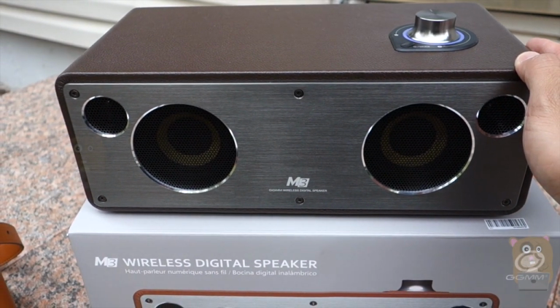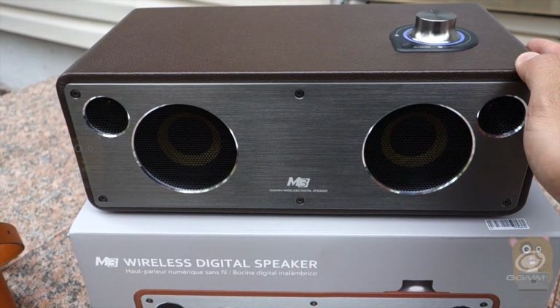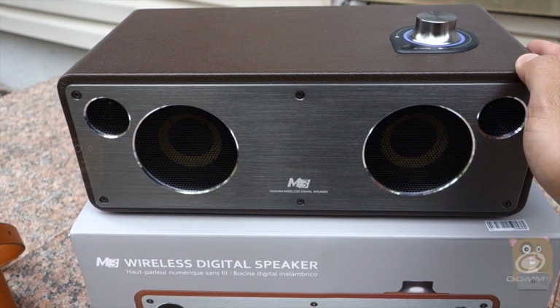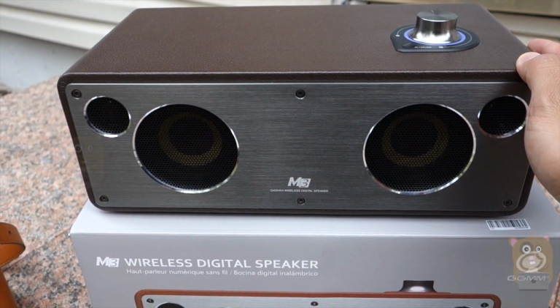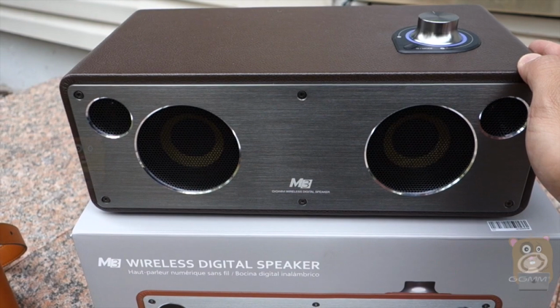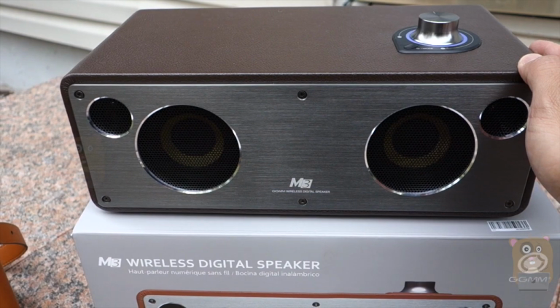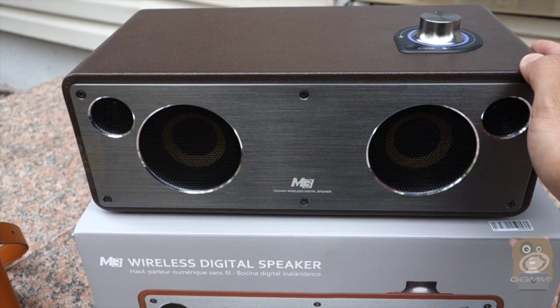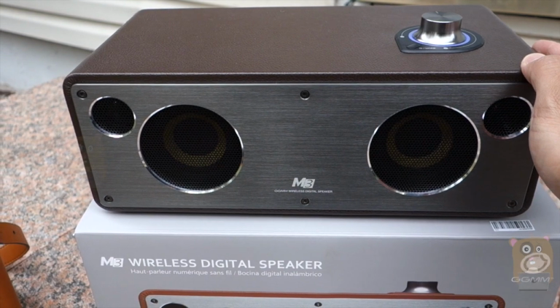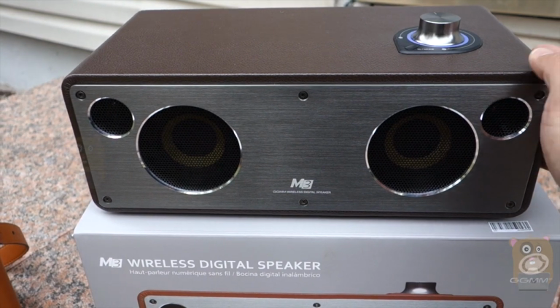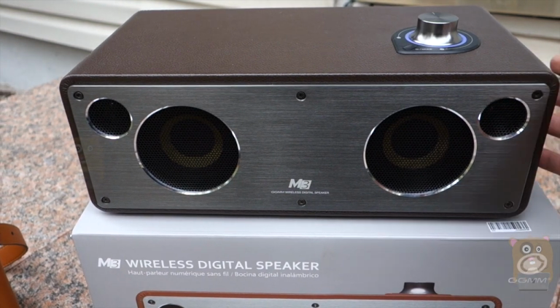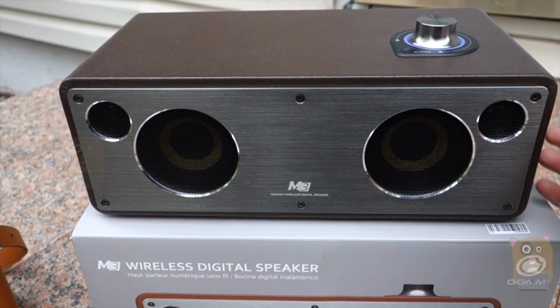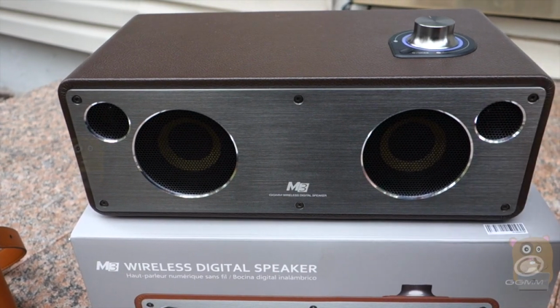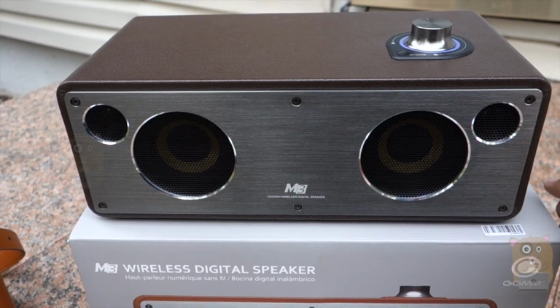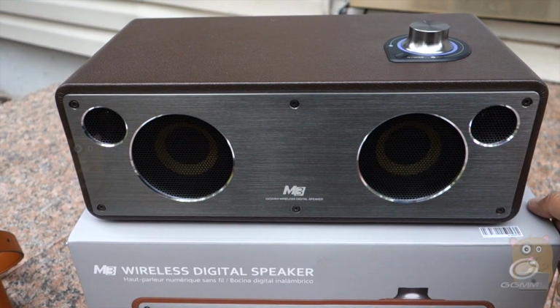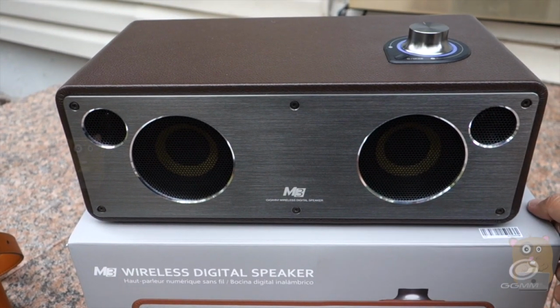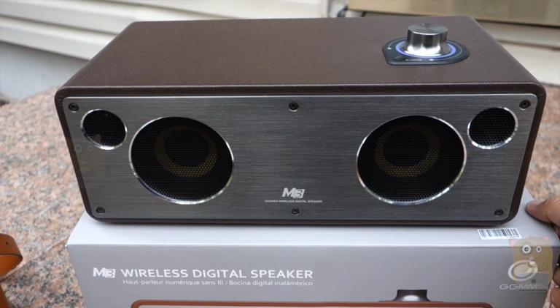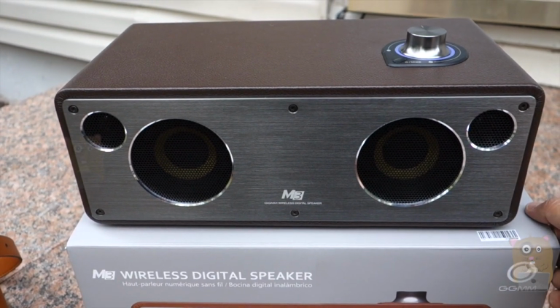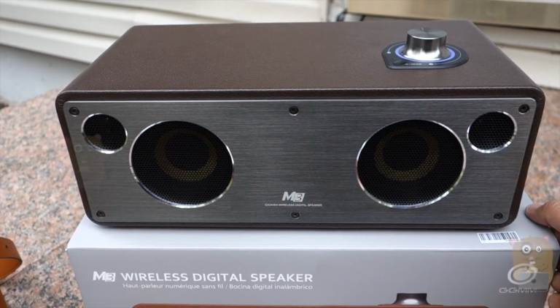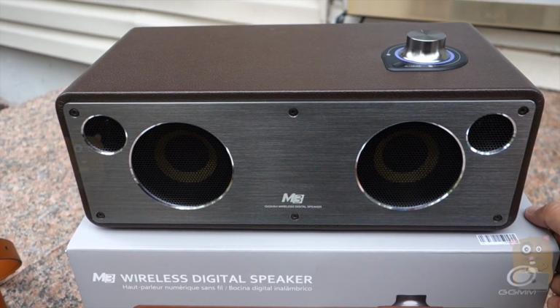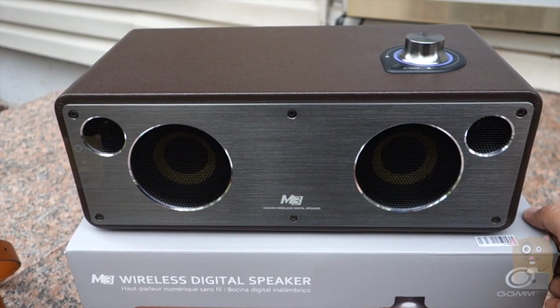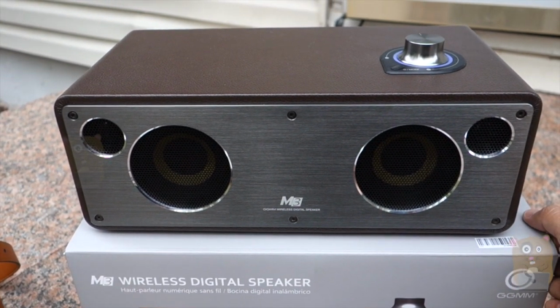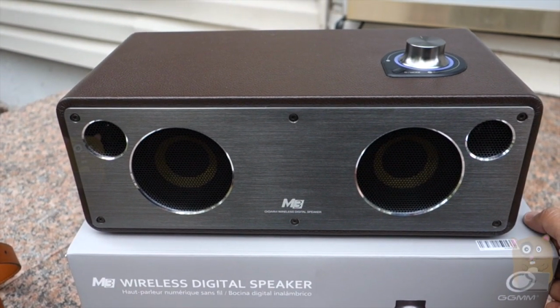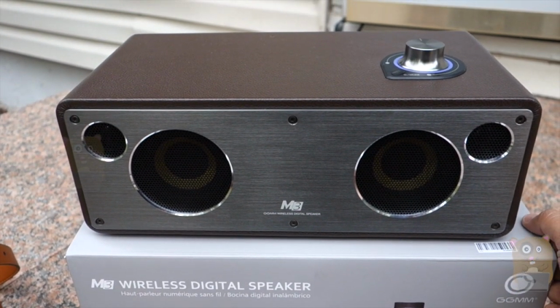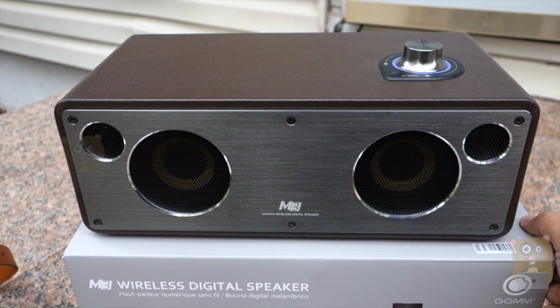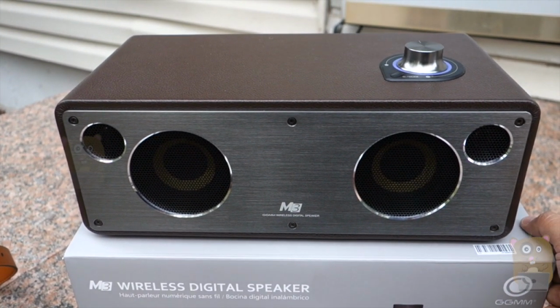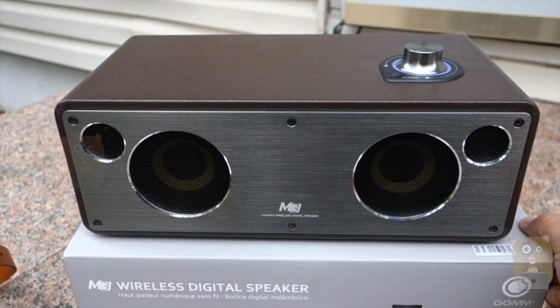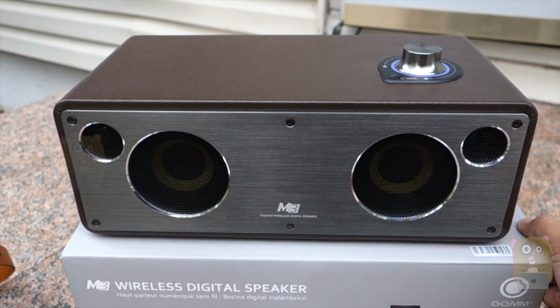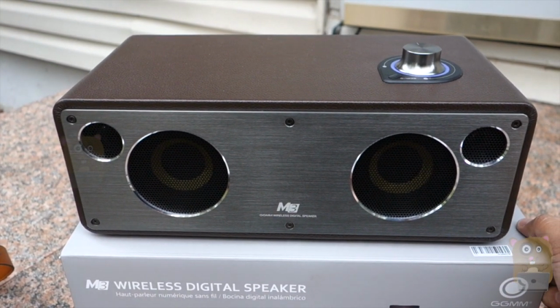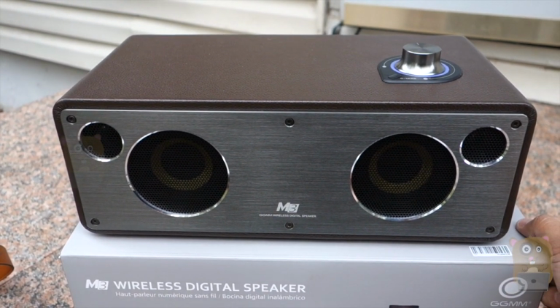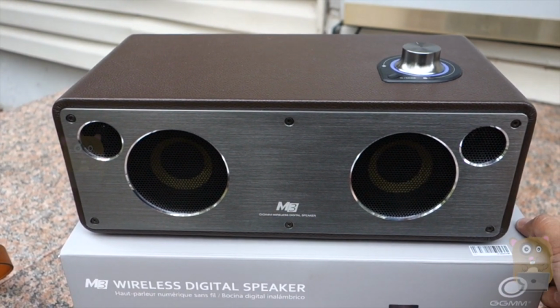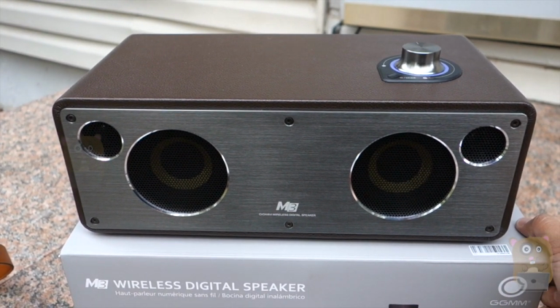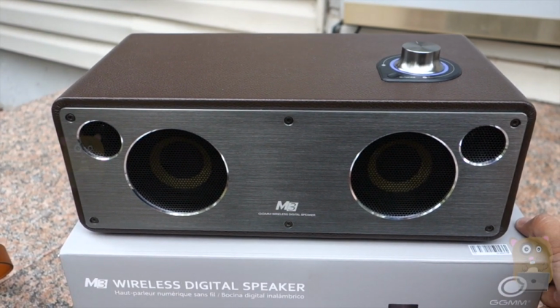Thanks for watching this review of the GGMM M3 wireless studio speaker. If you guys have any questions, comments, or suggestions, feel free to contact me. Thanks for watching. Bye.